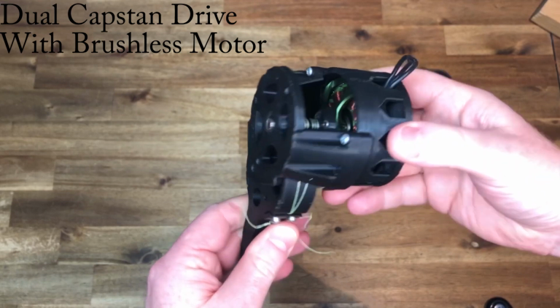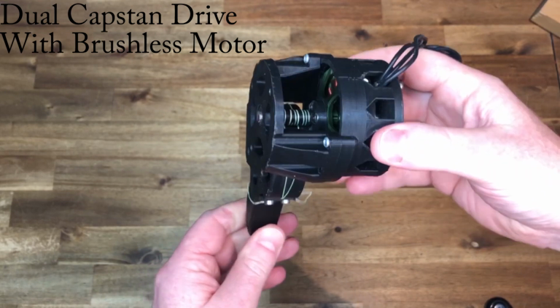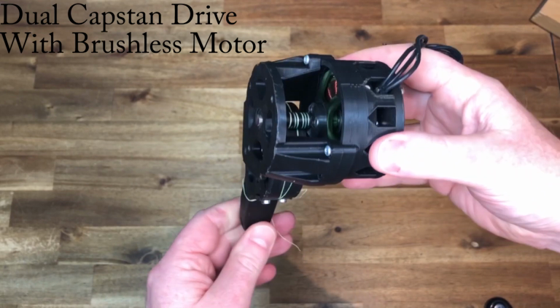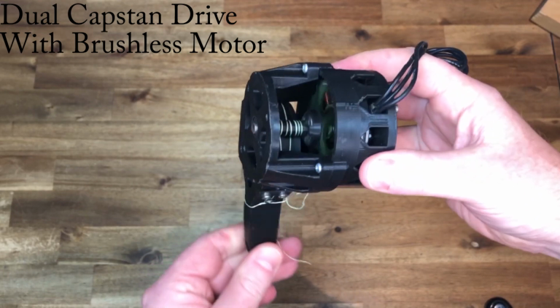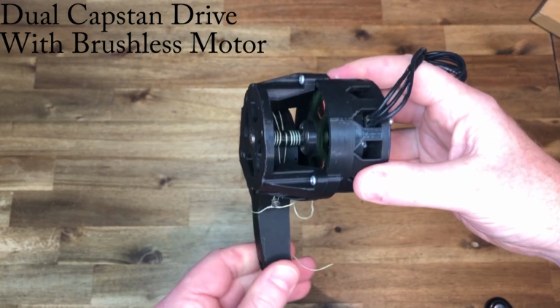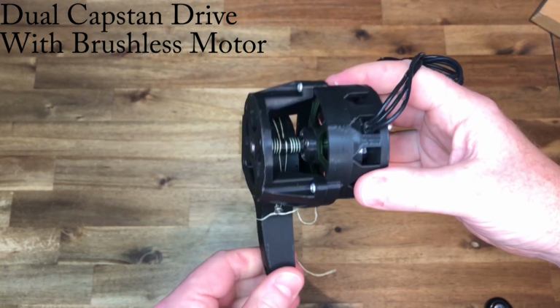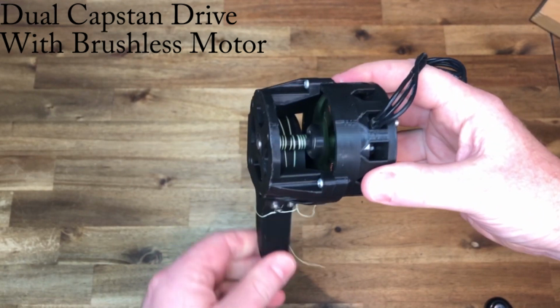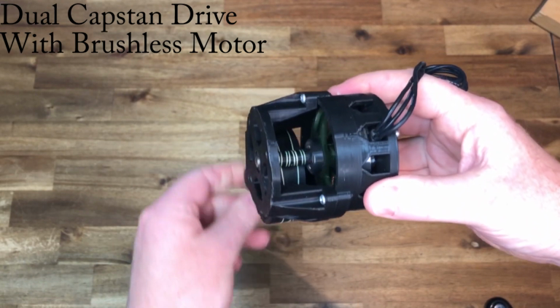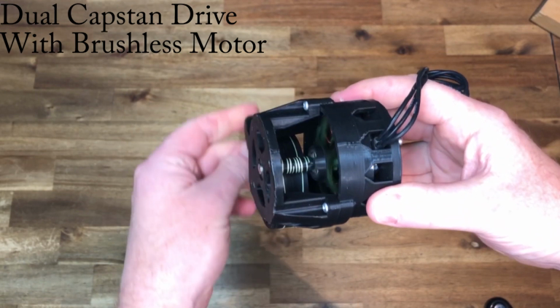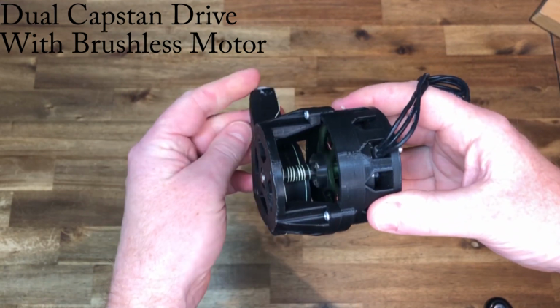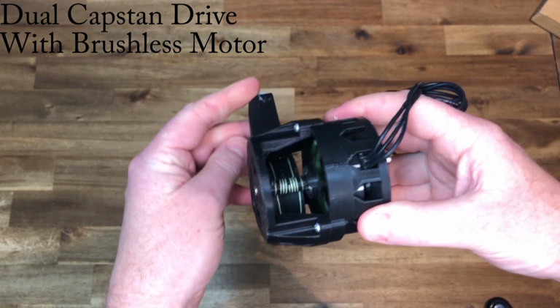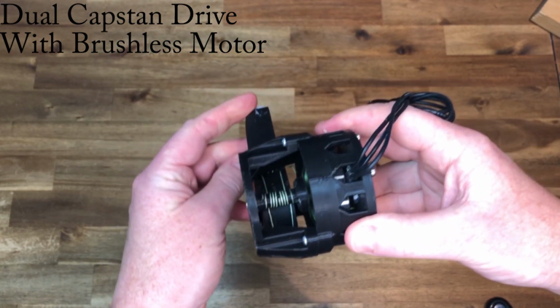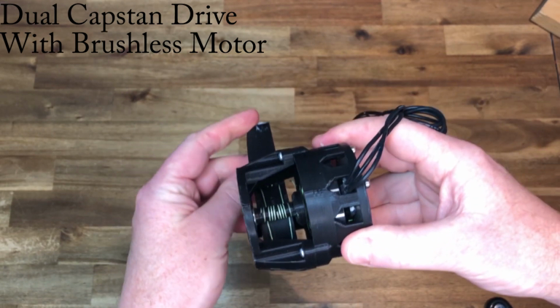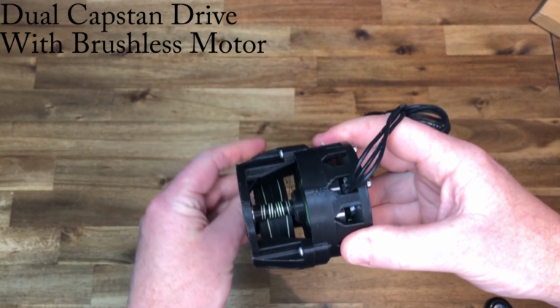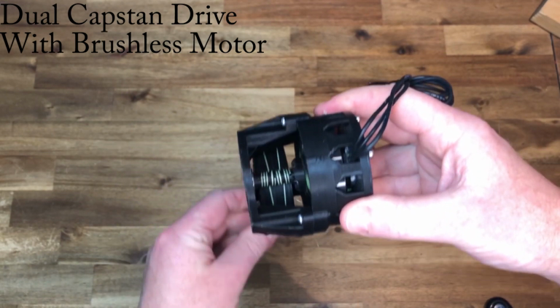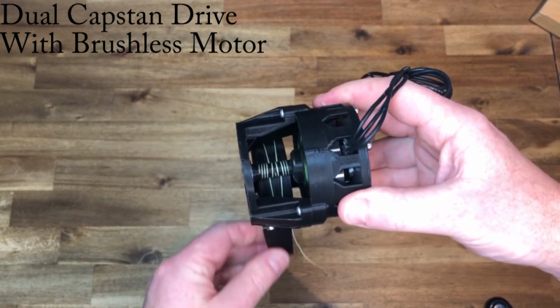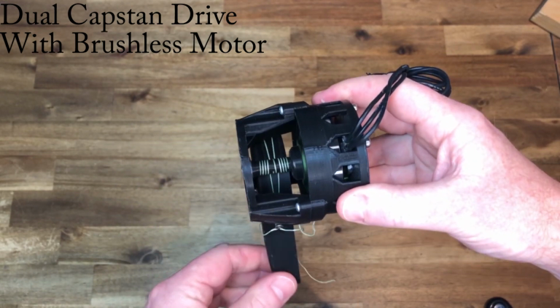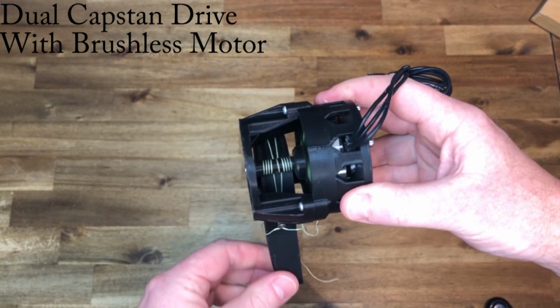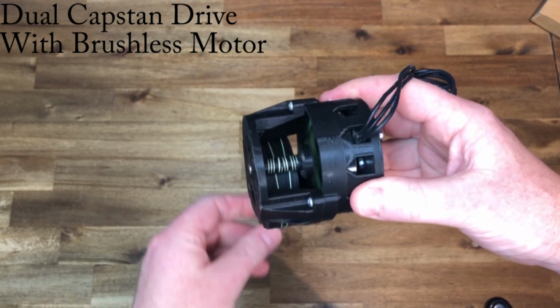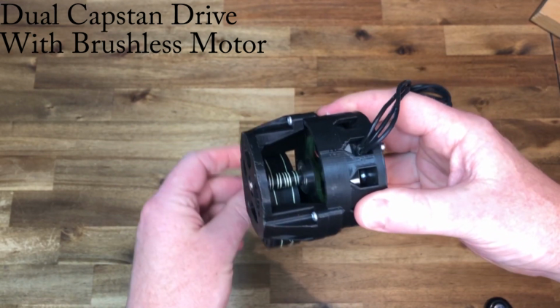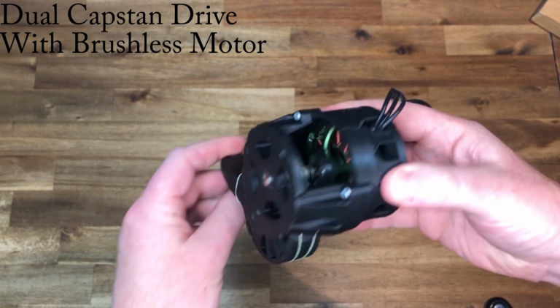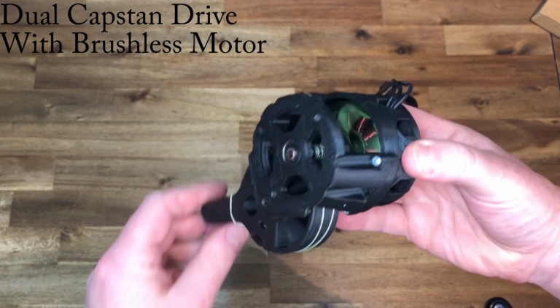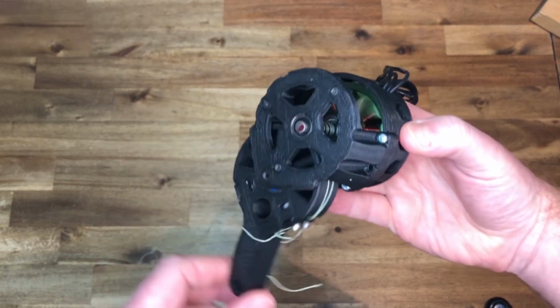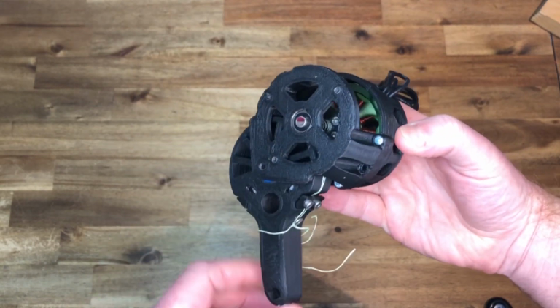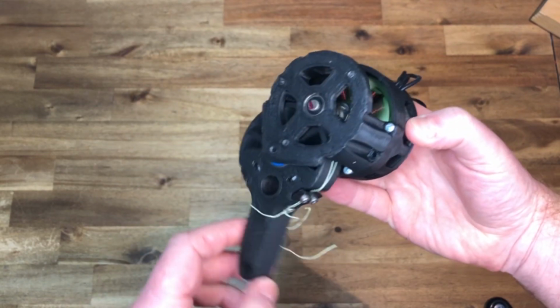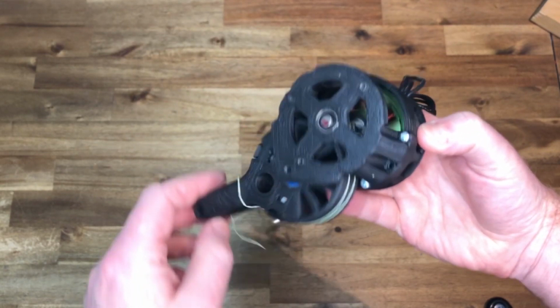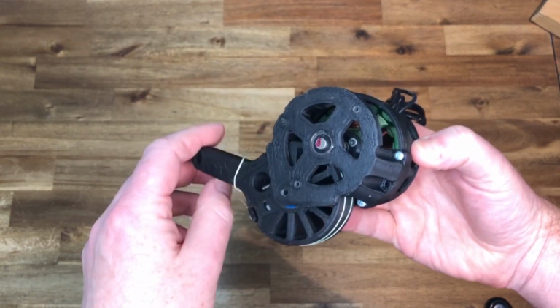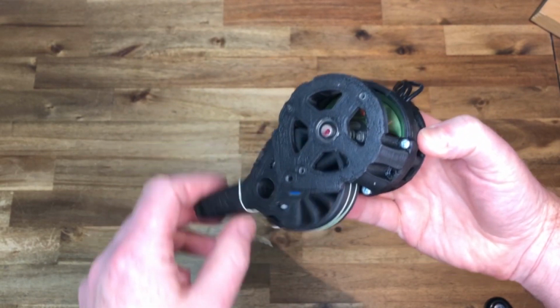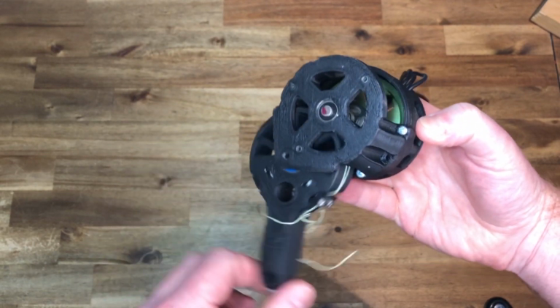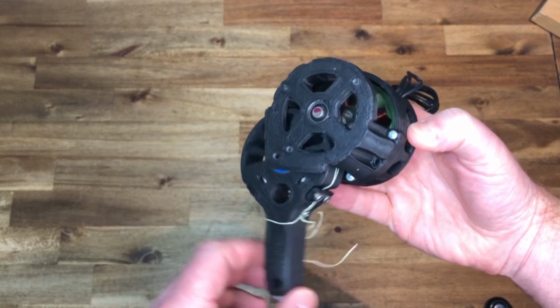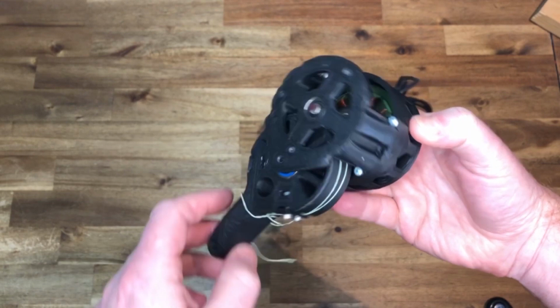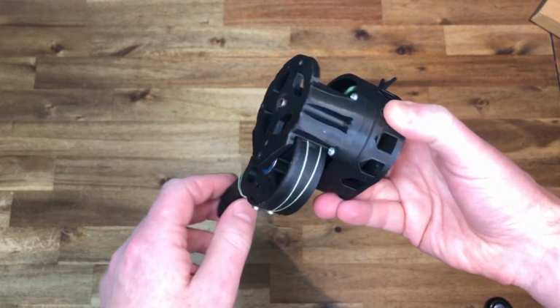This was my first brushless dual capstan drive. Simple but bulky.